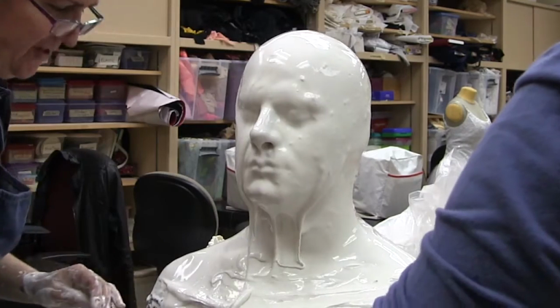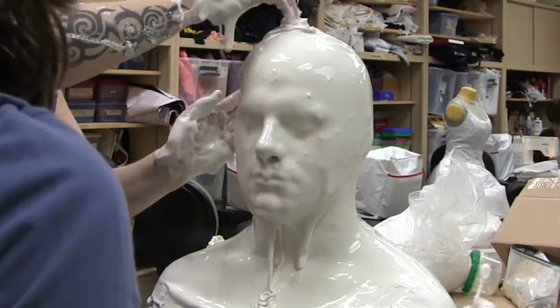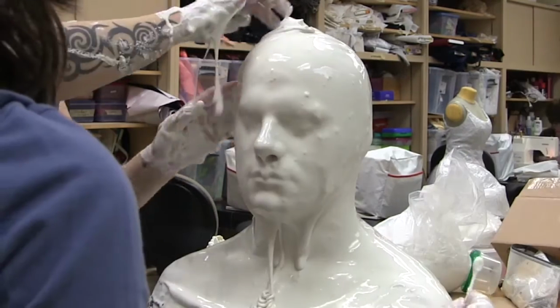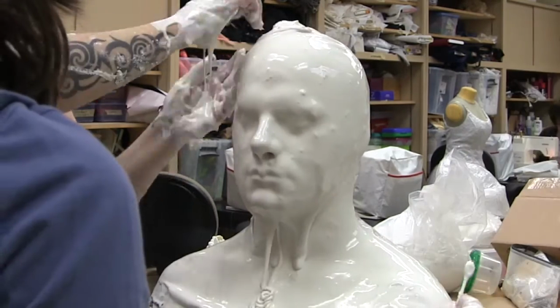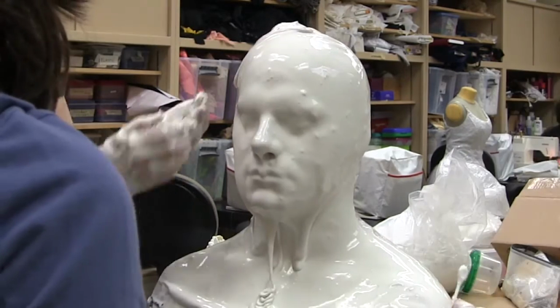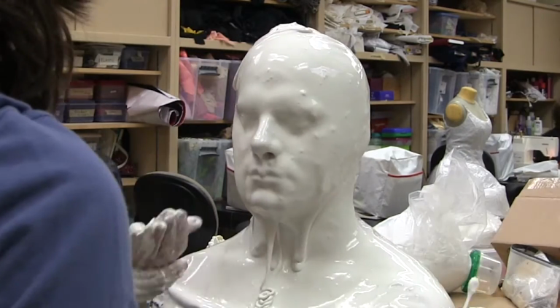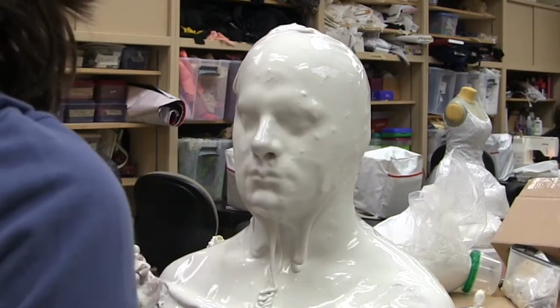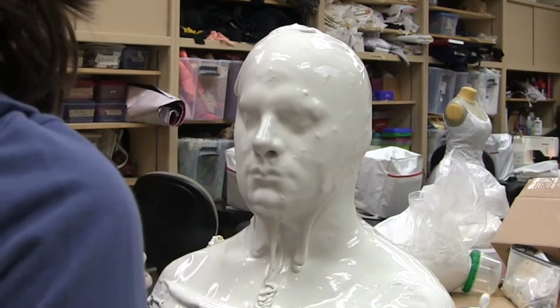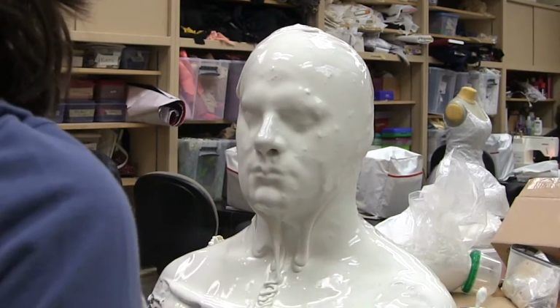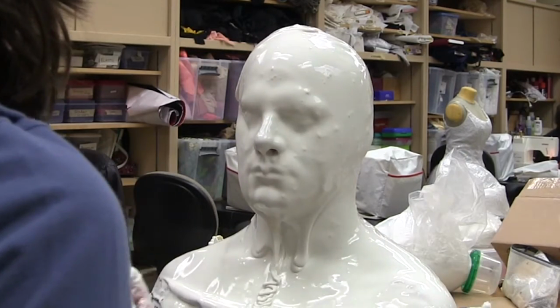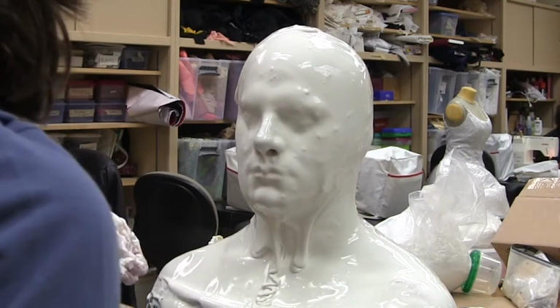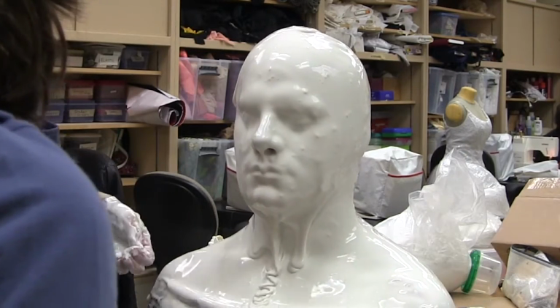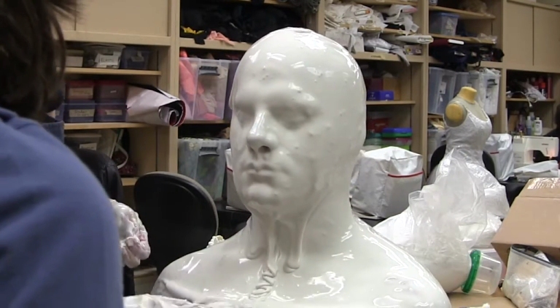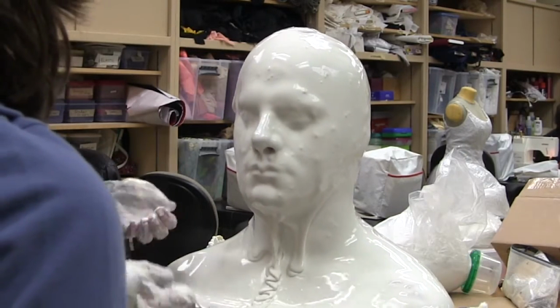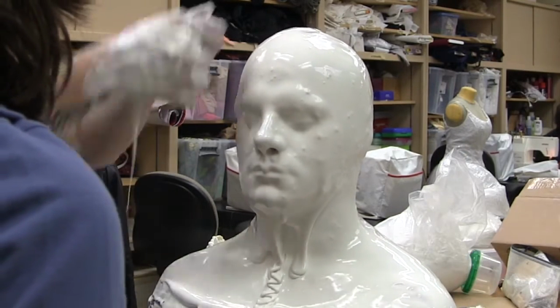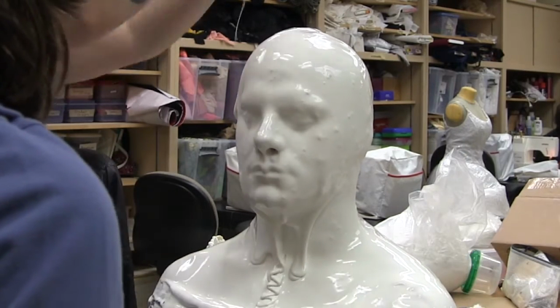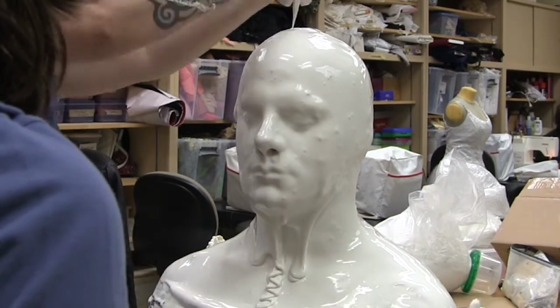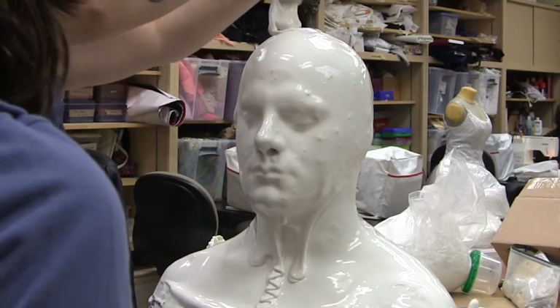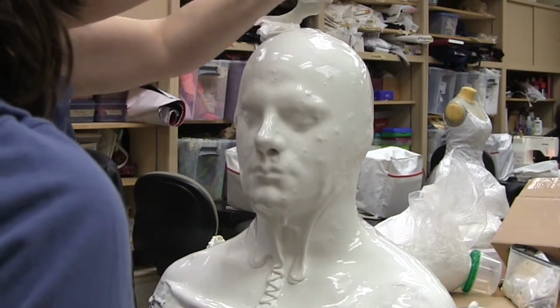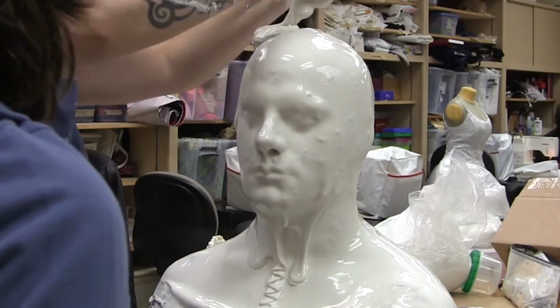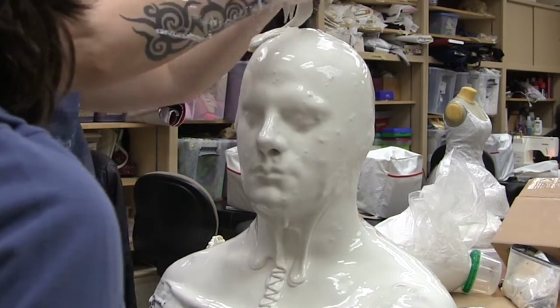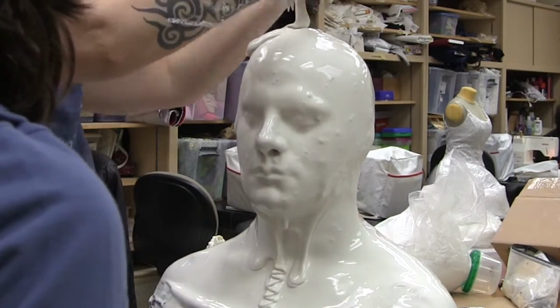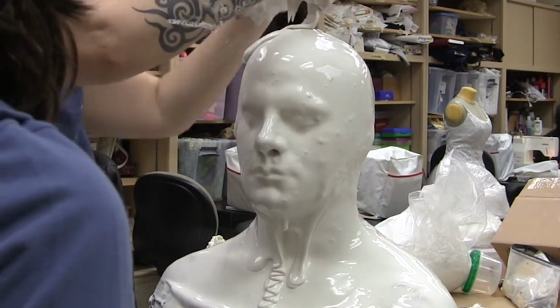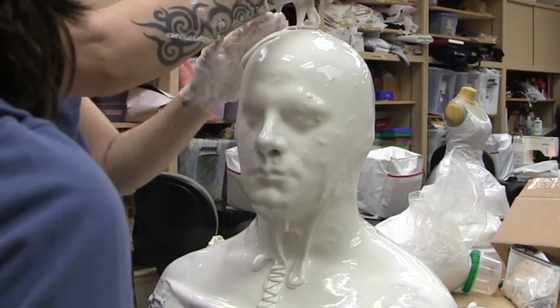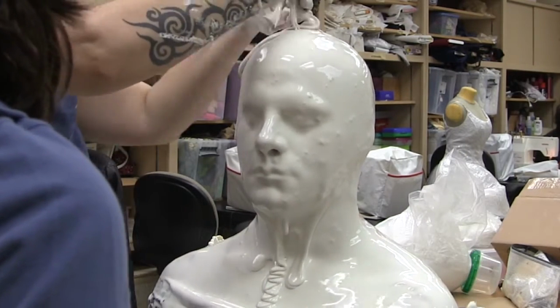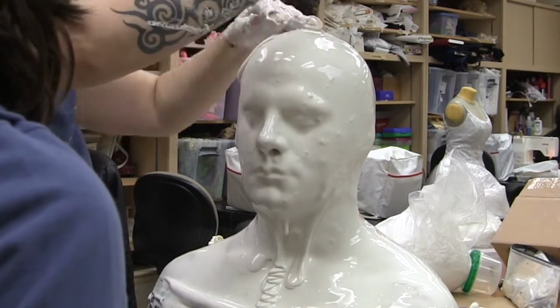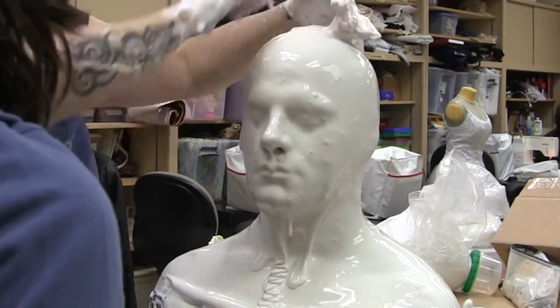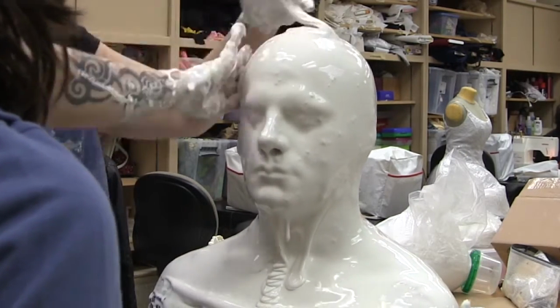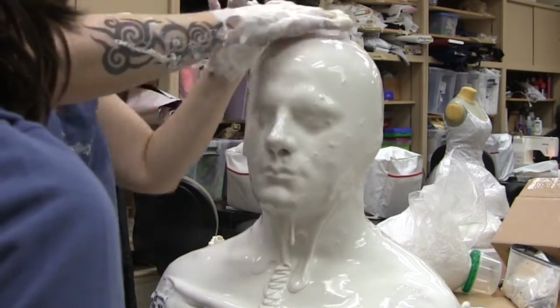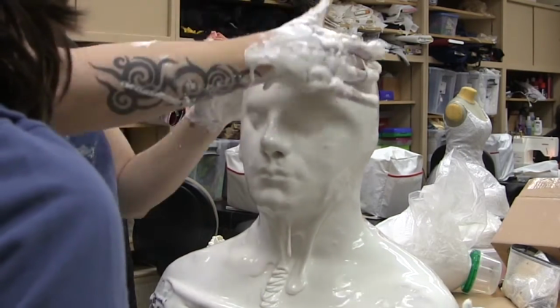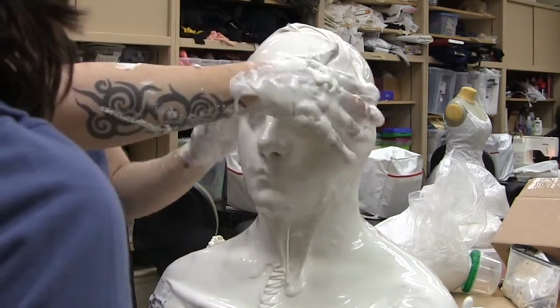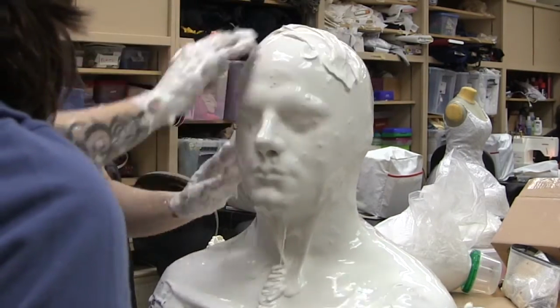I'm gonna speed up the footage a bit. It took about 30 minutes or so to finish the negative of my face.